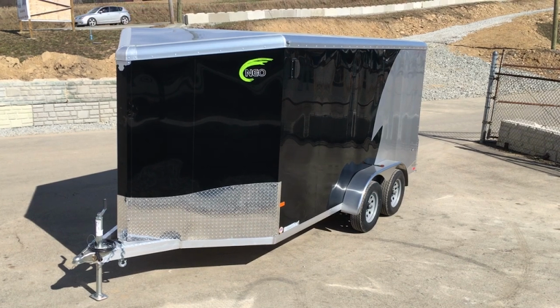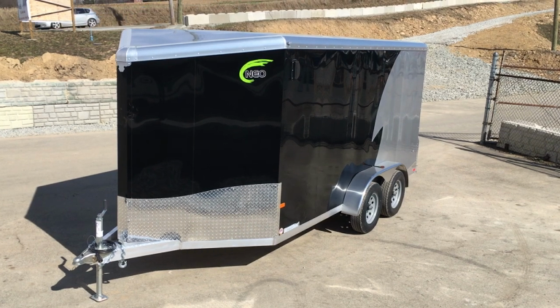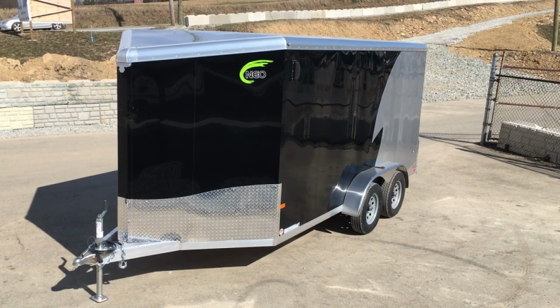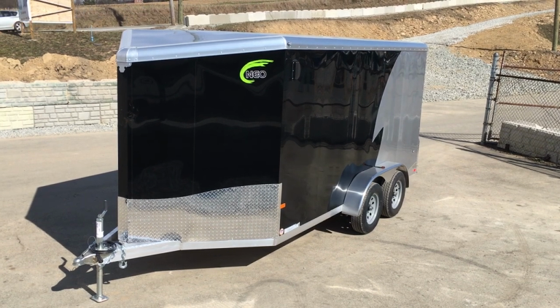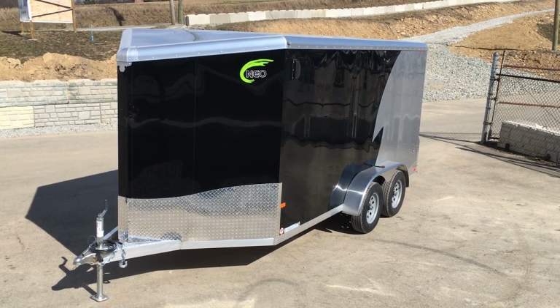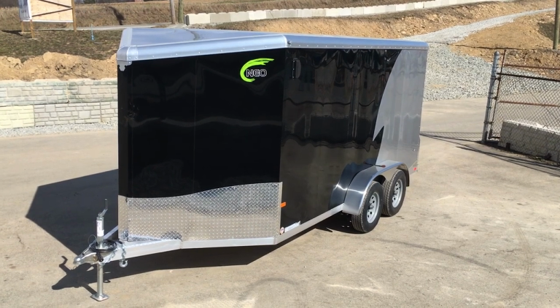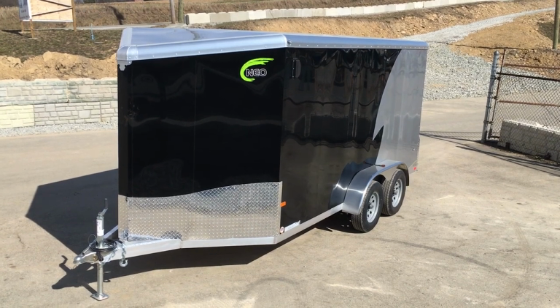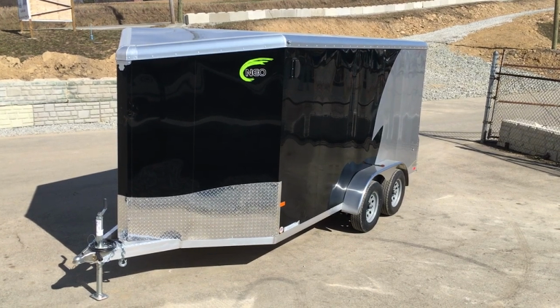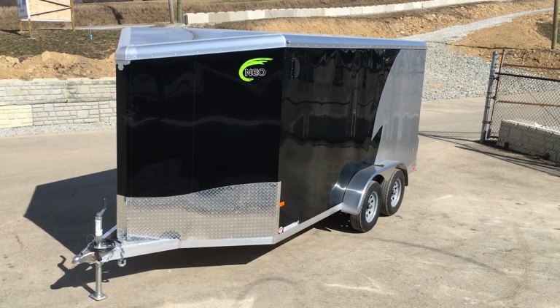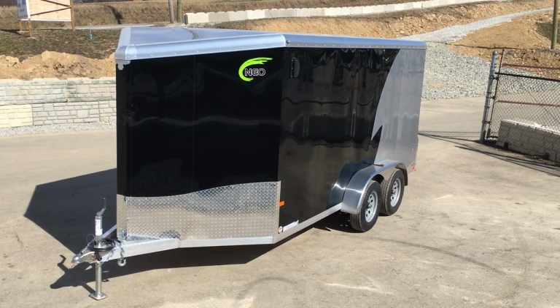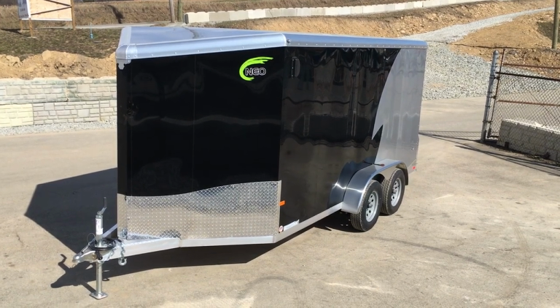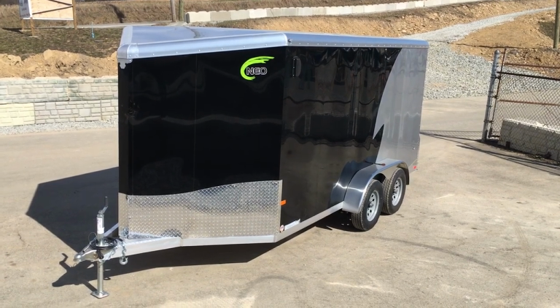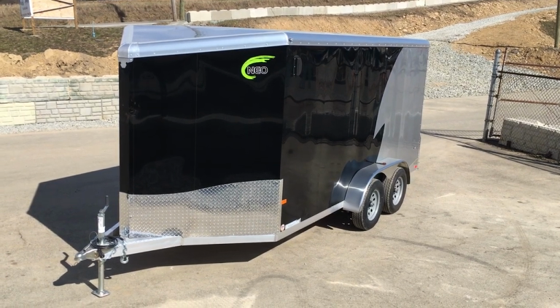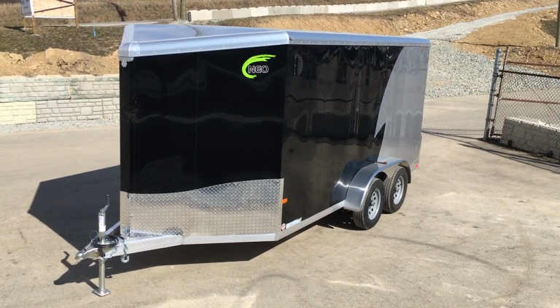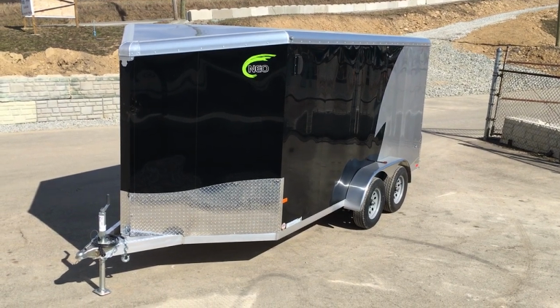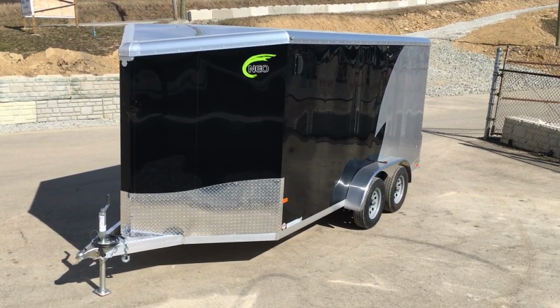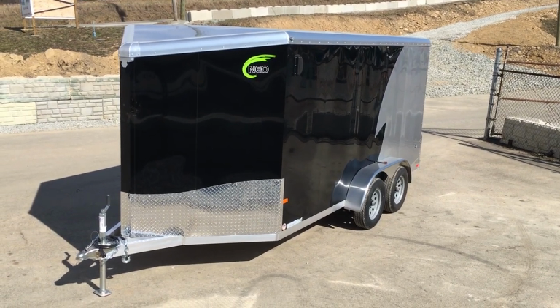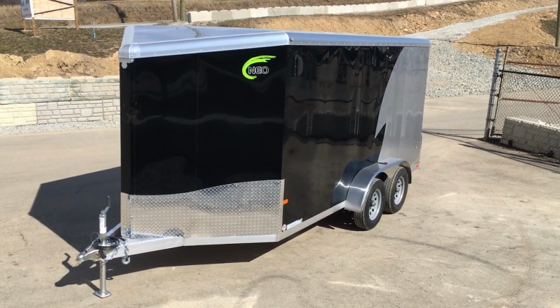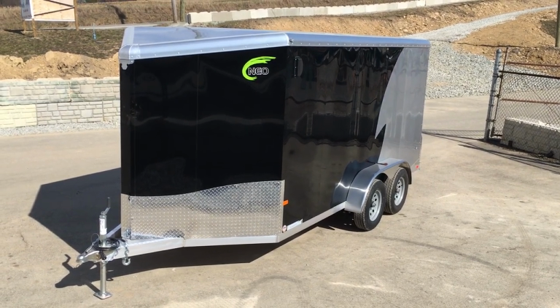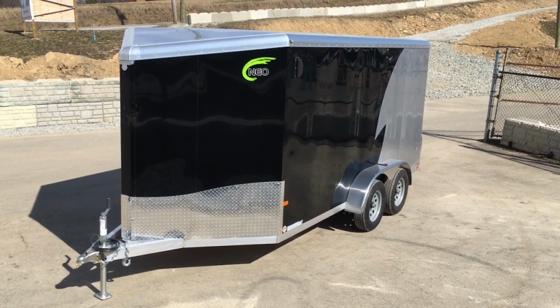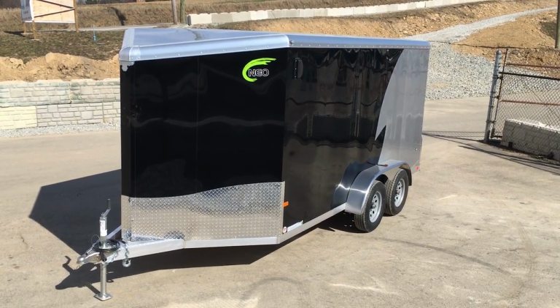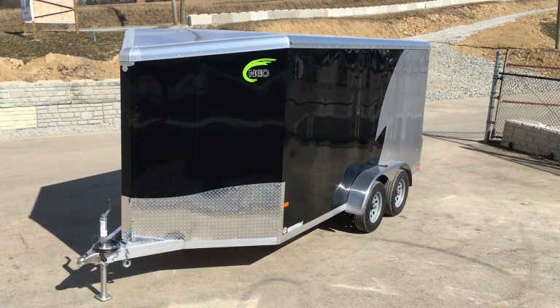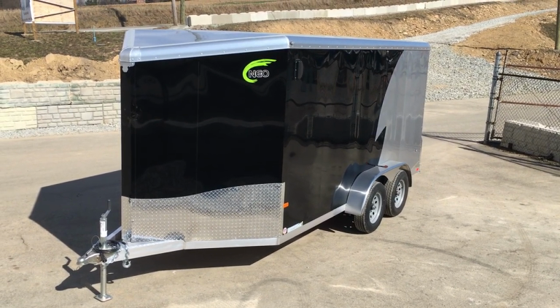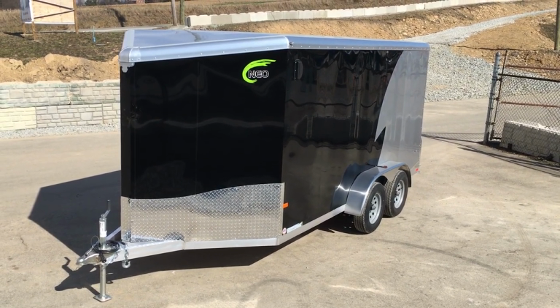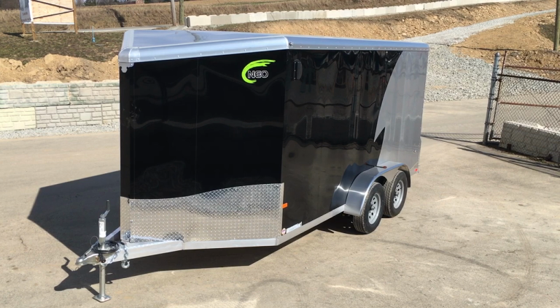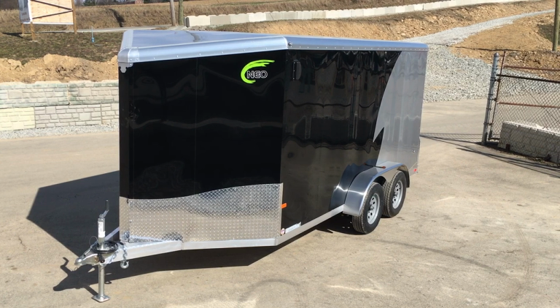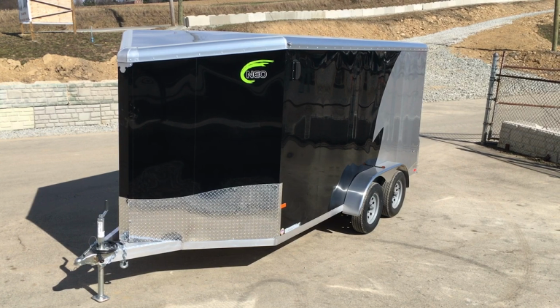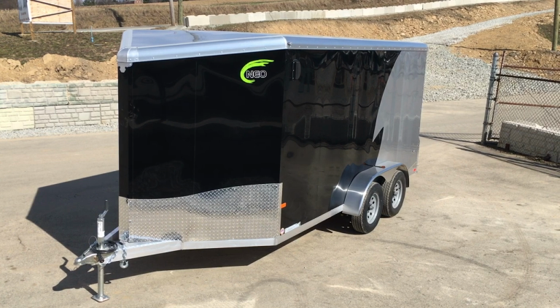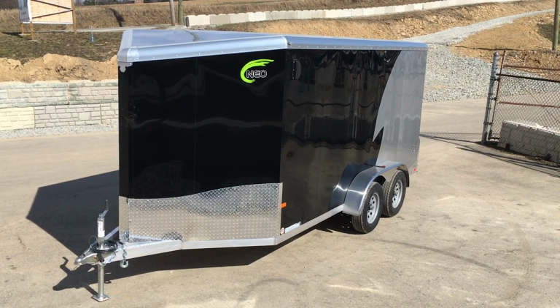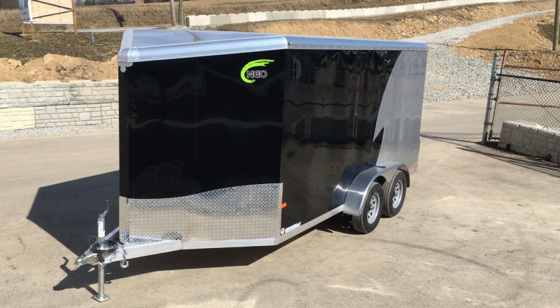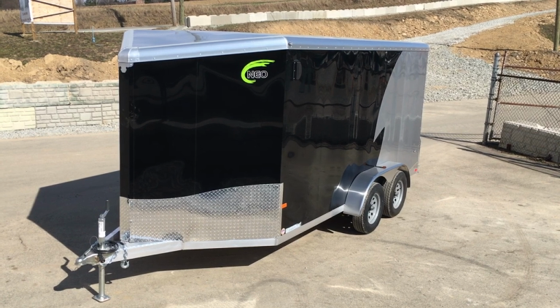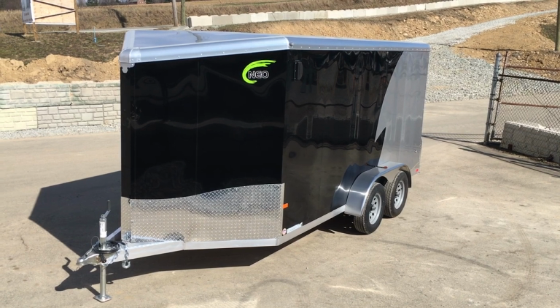Hi guys, this is Greg with Best Choice Trailers. Today we're going to take a walk around the NEO 7x14 NAMR.